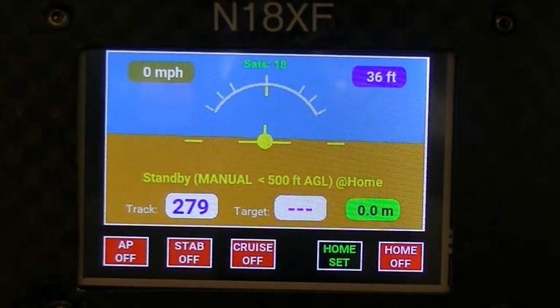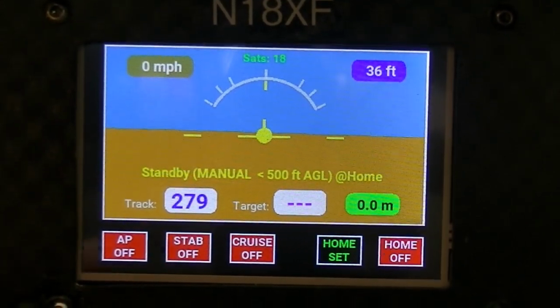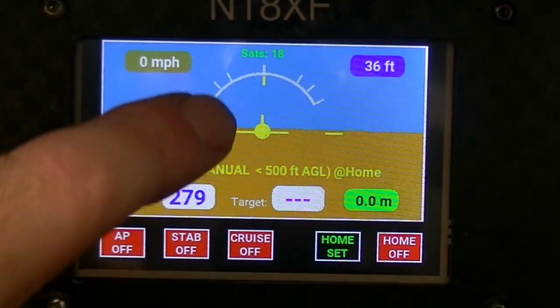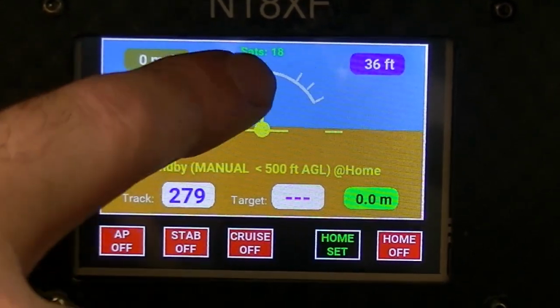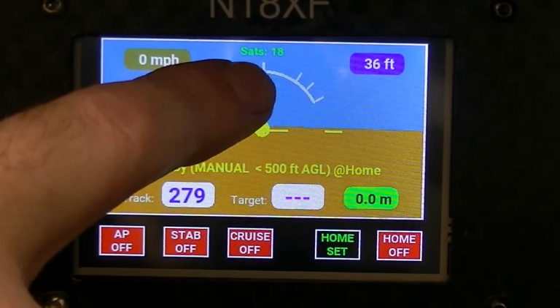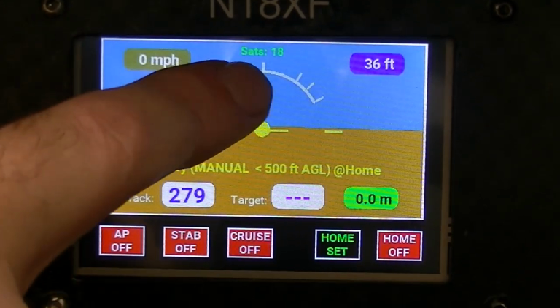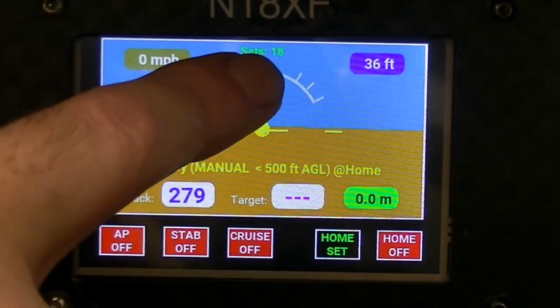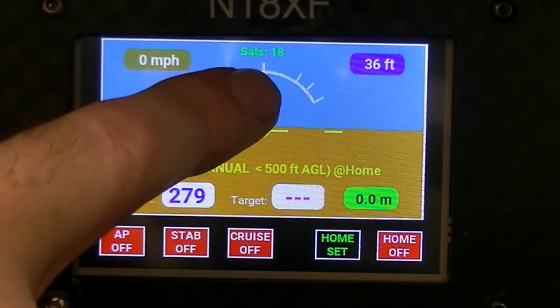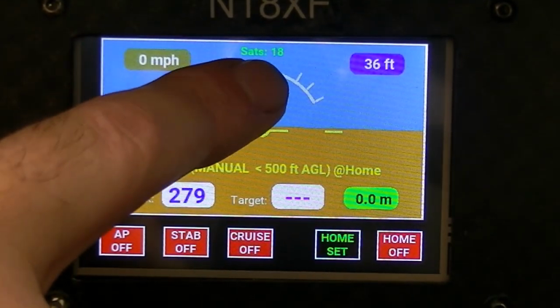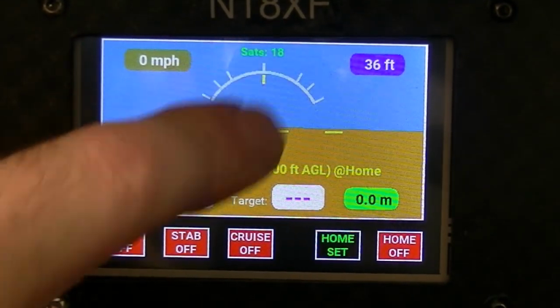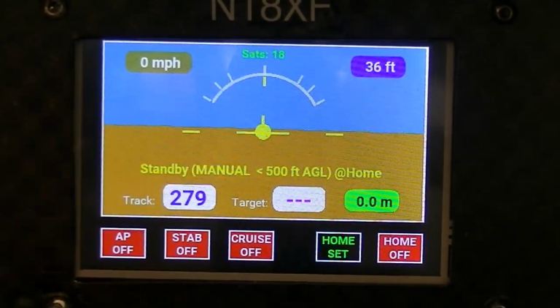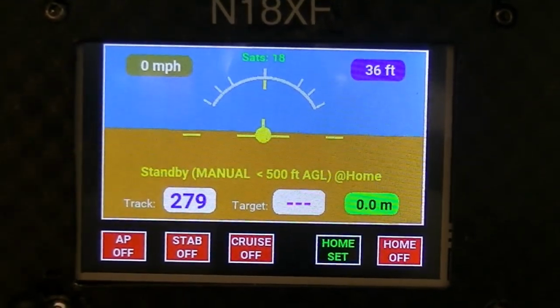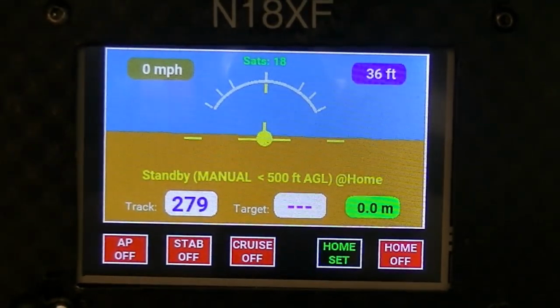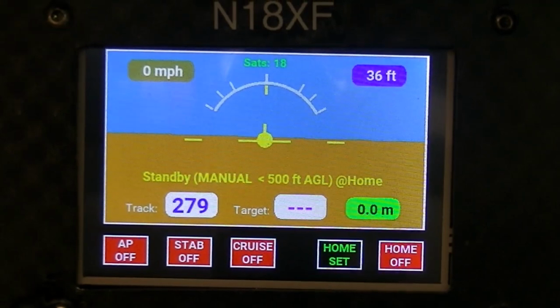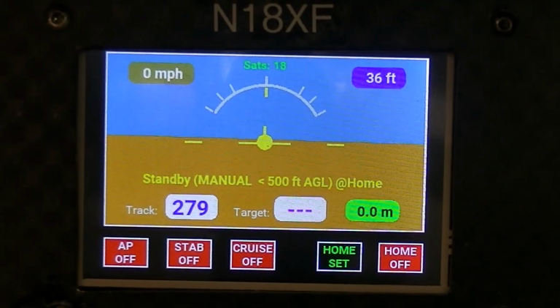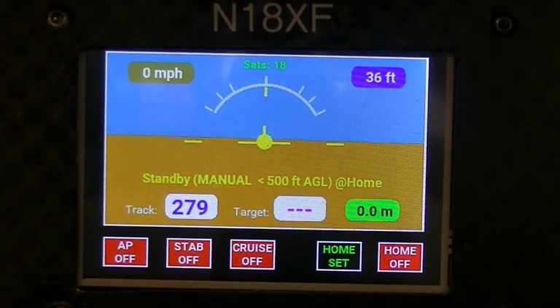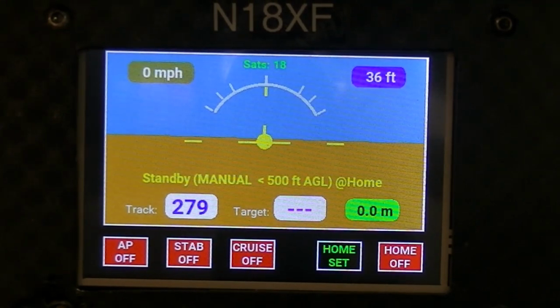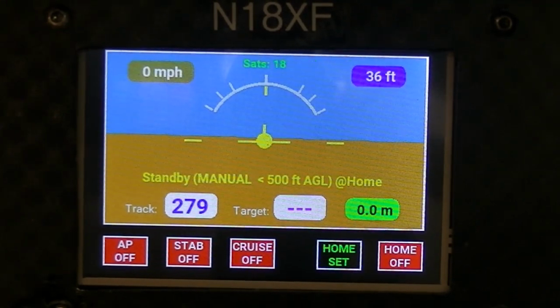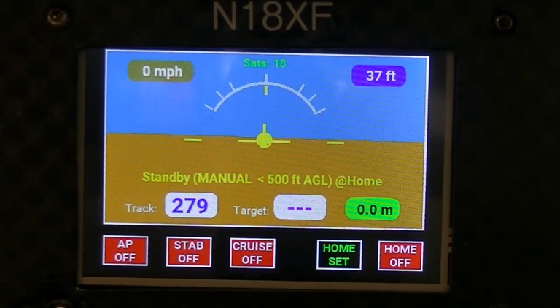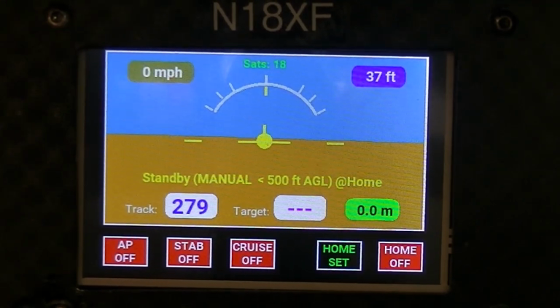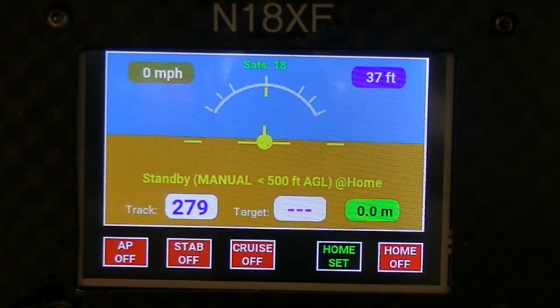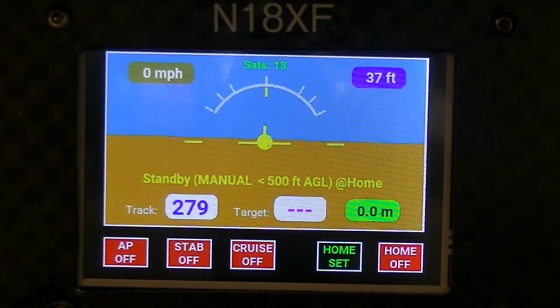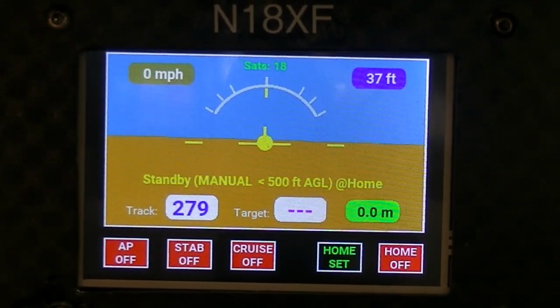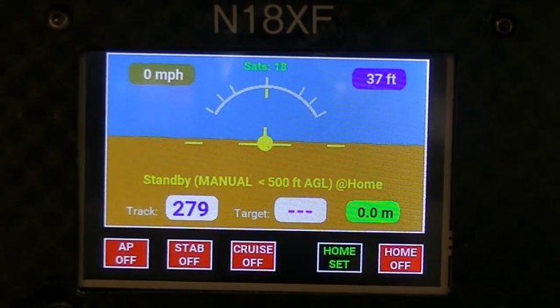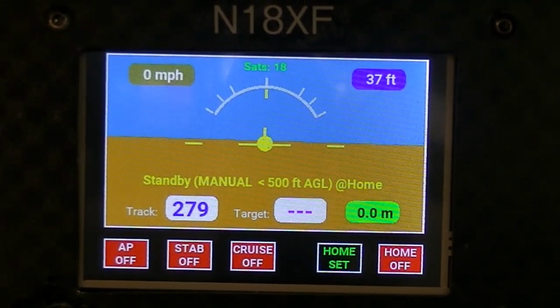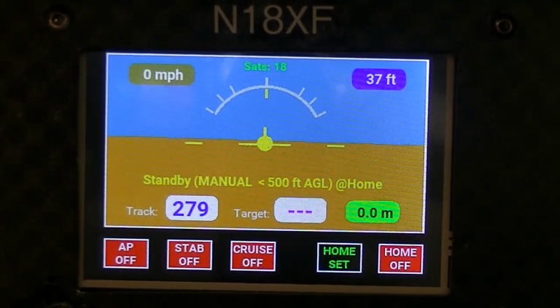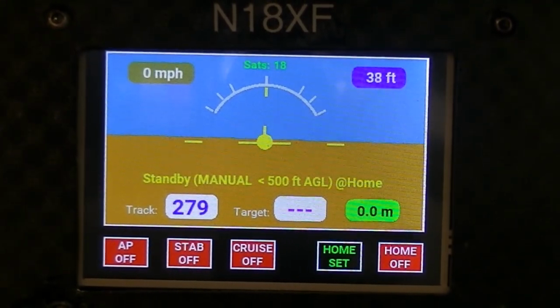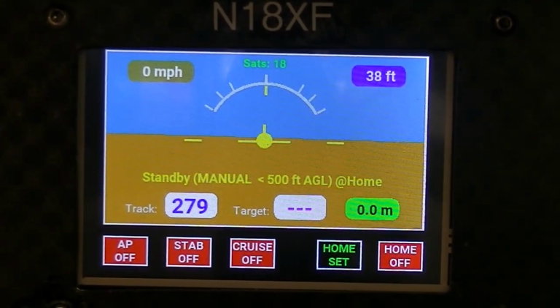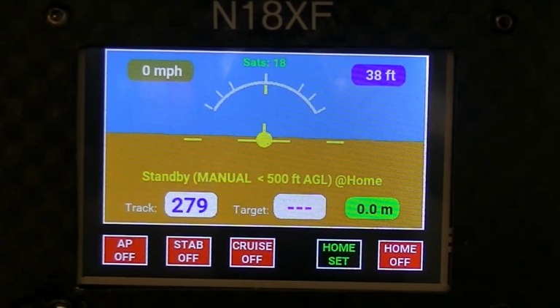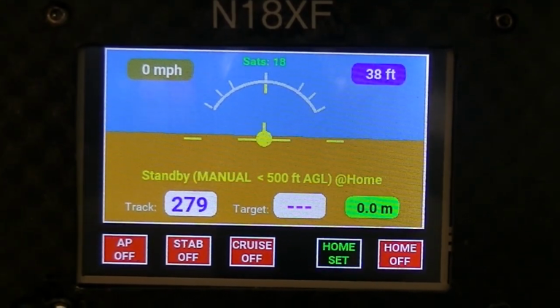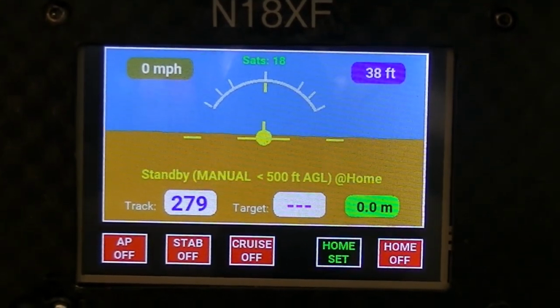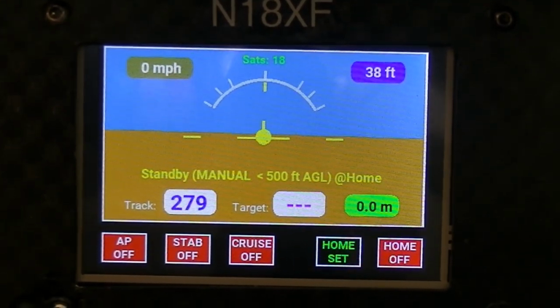This also shows you the number of satellites locked on. We're in a hangar at the moment but it's showing 18 satellites.